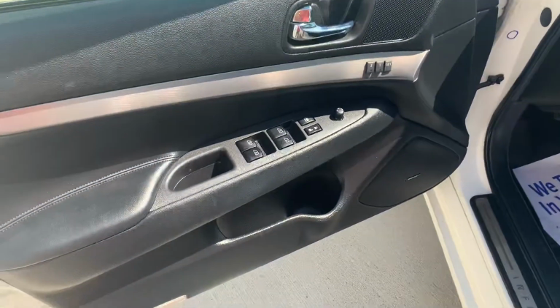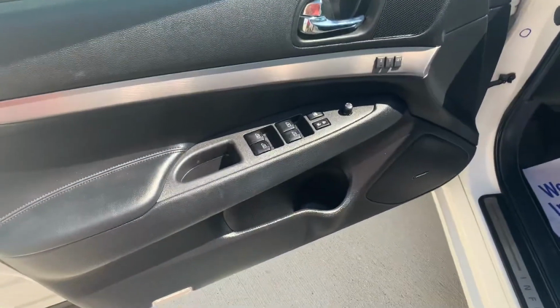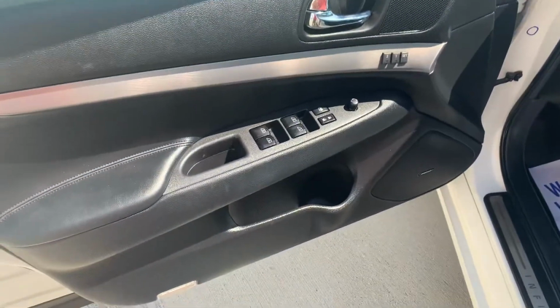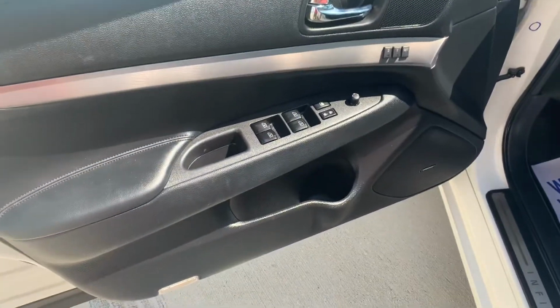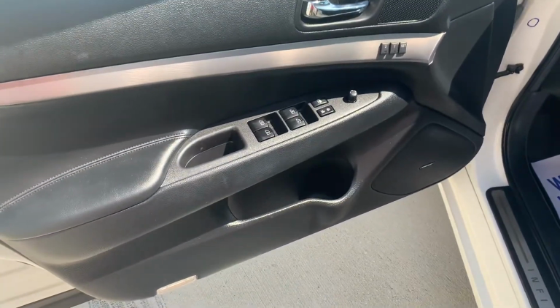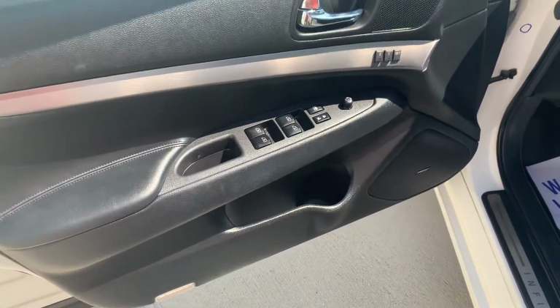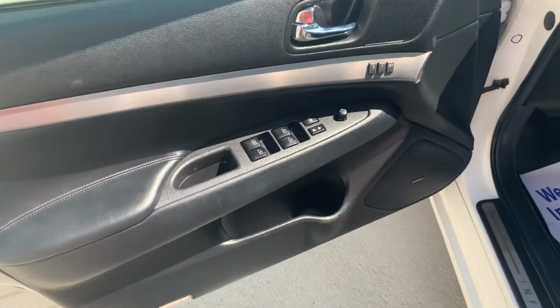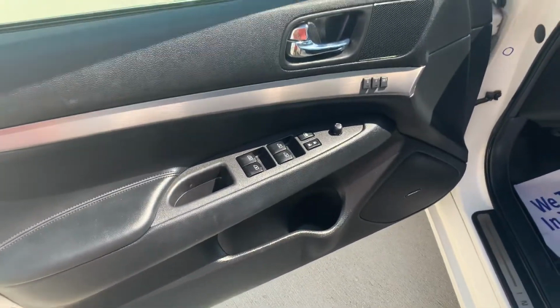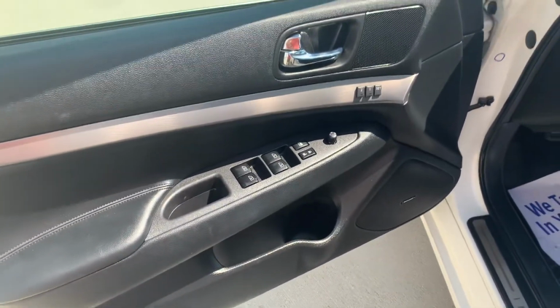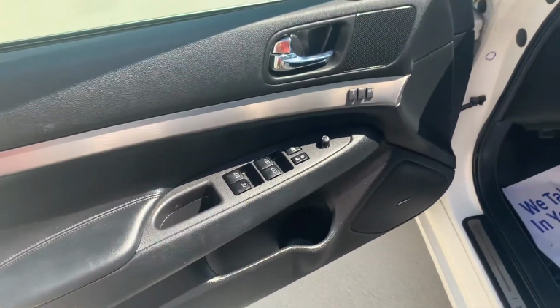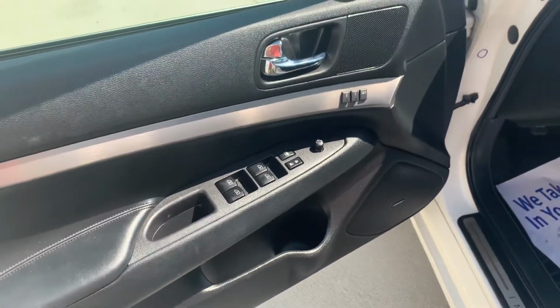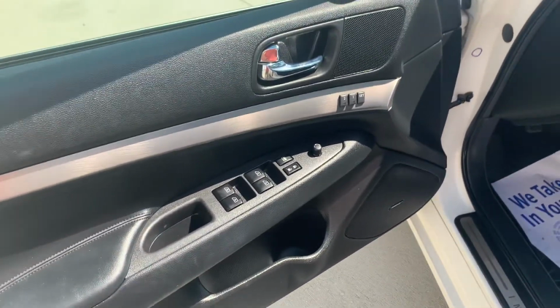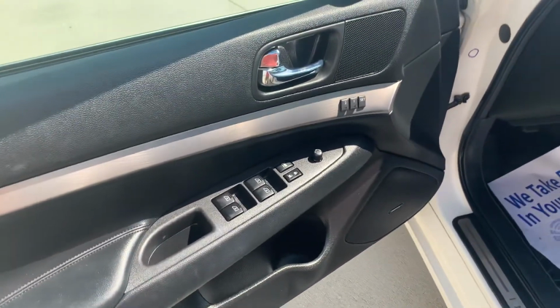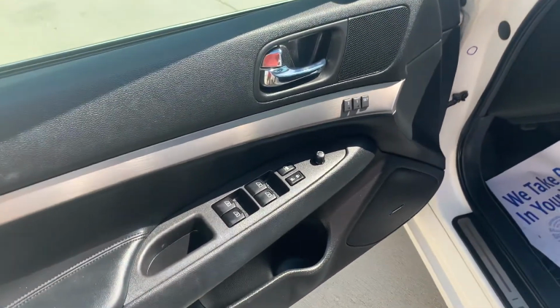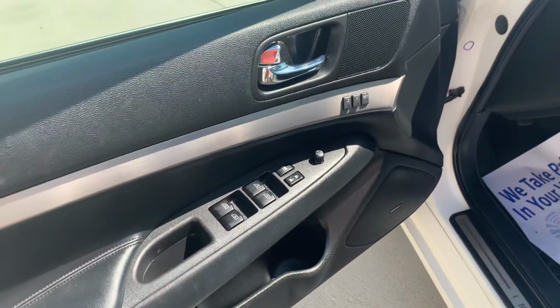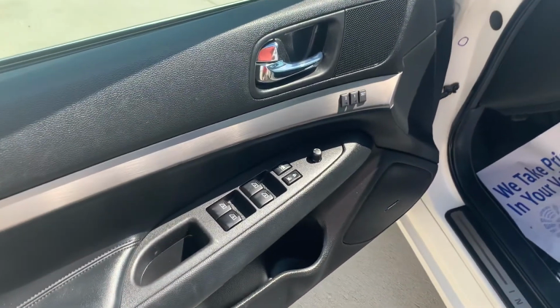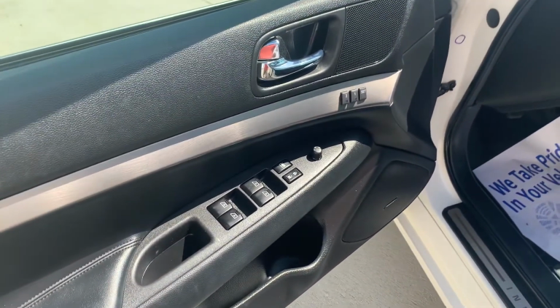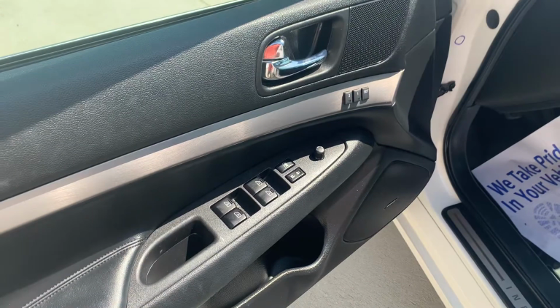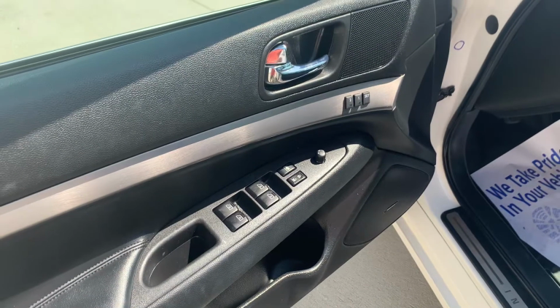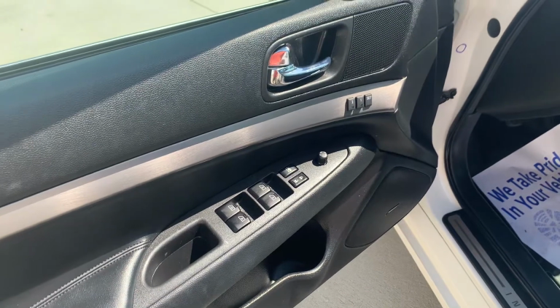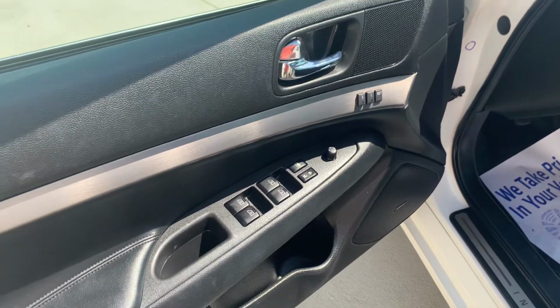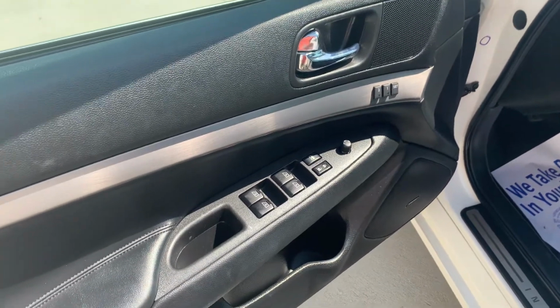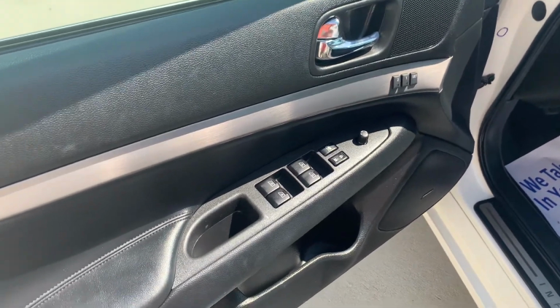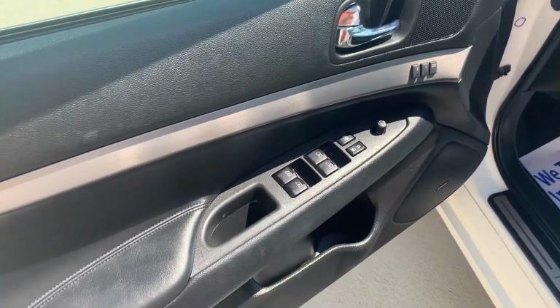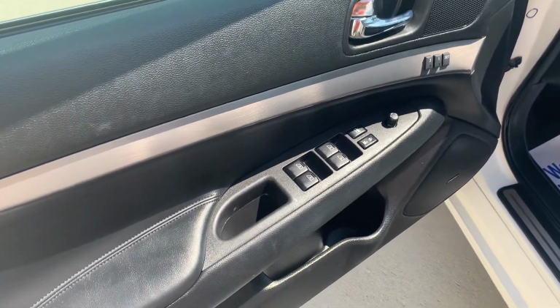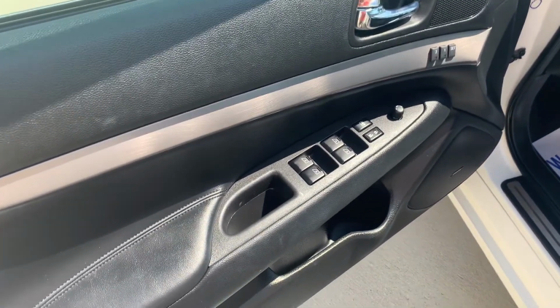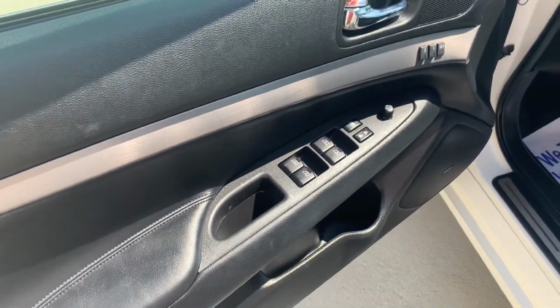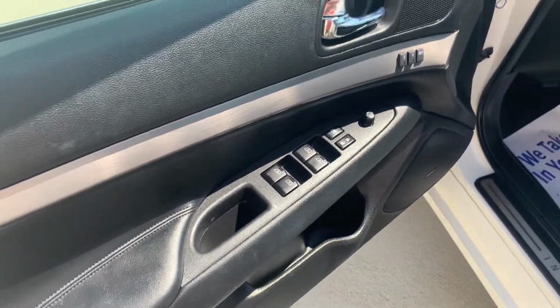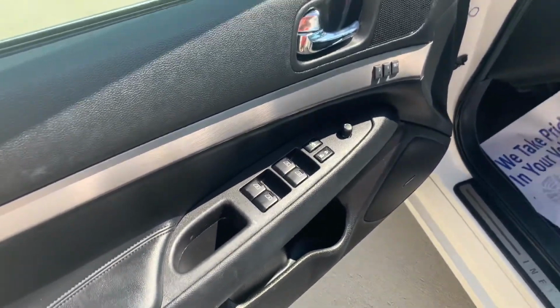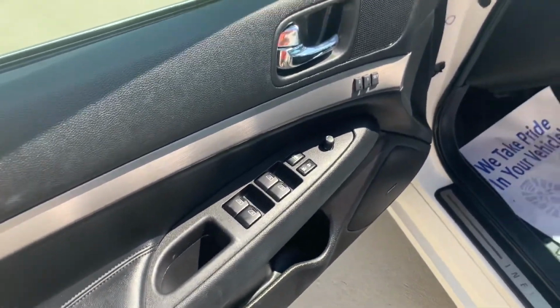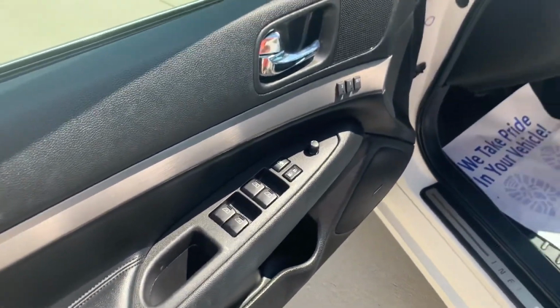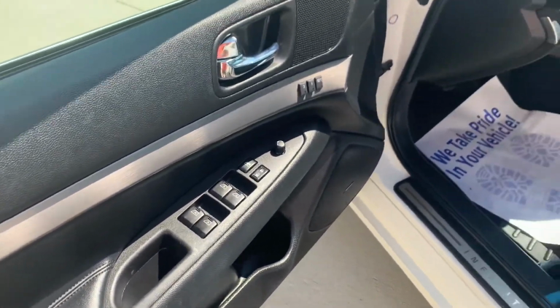On the driver door skin, you do have your power mirror controls, memory seat function, as well as all window controls.